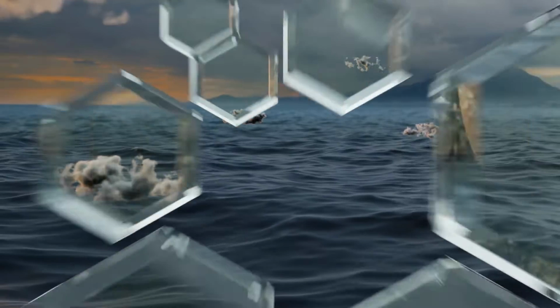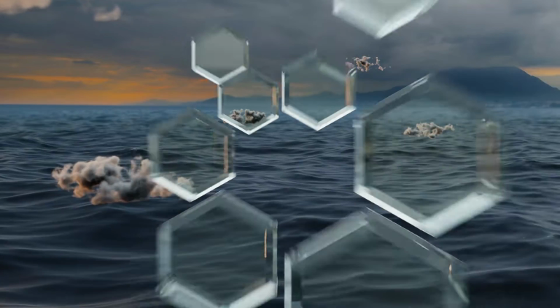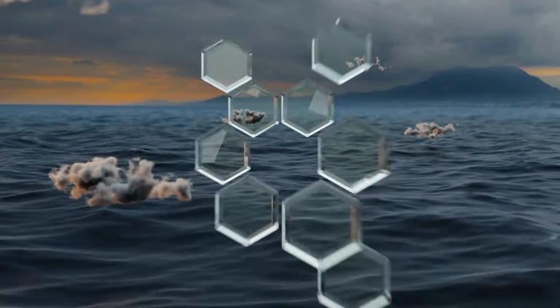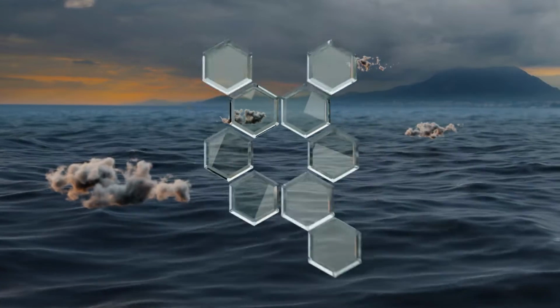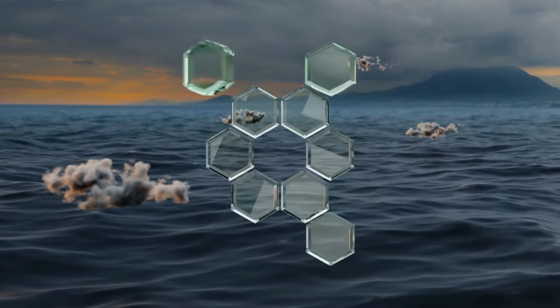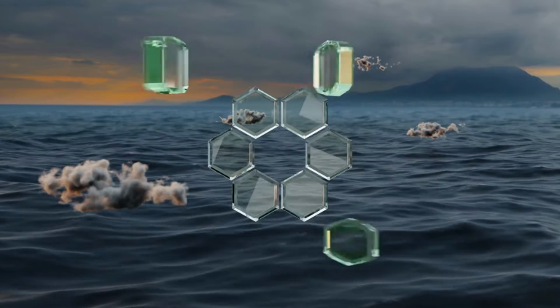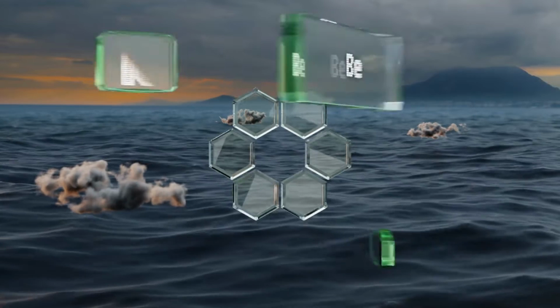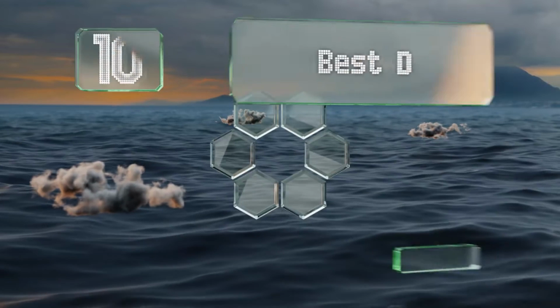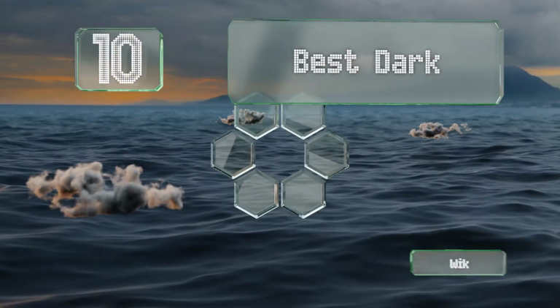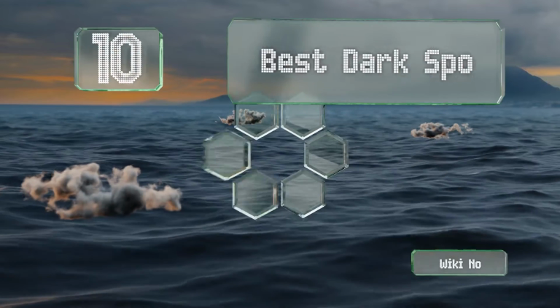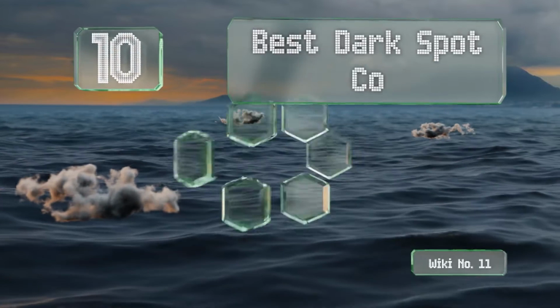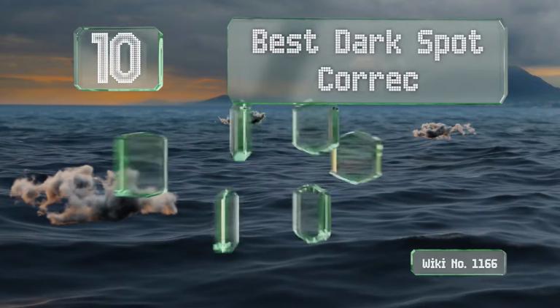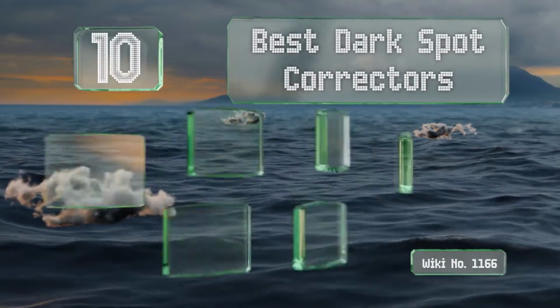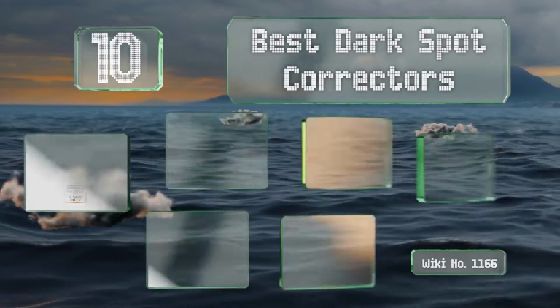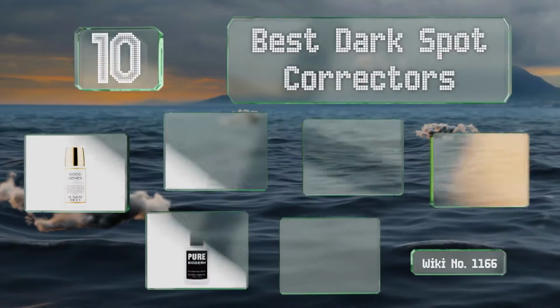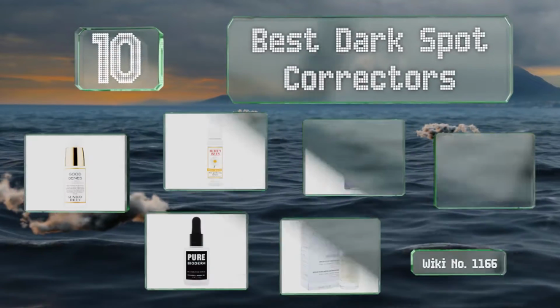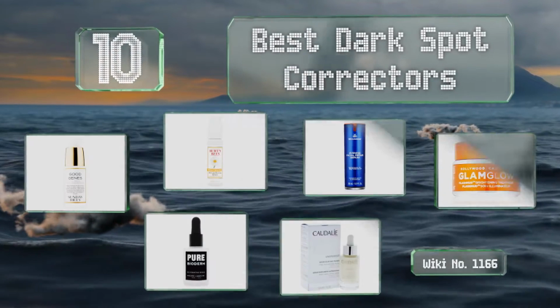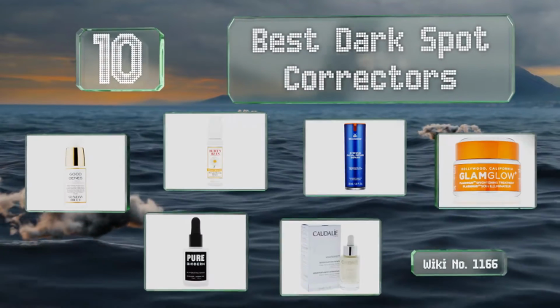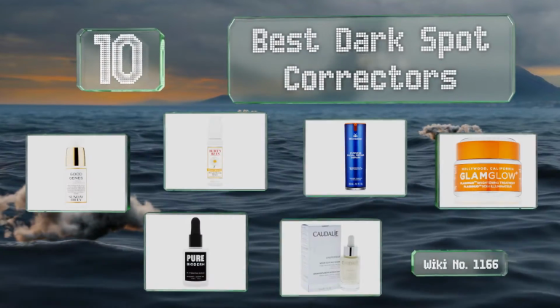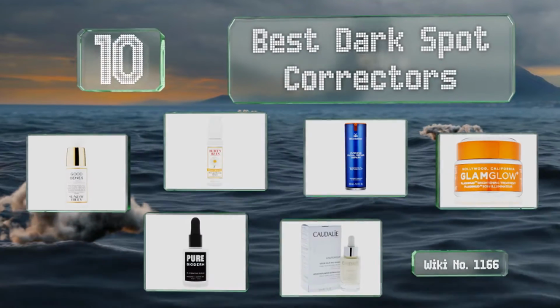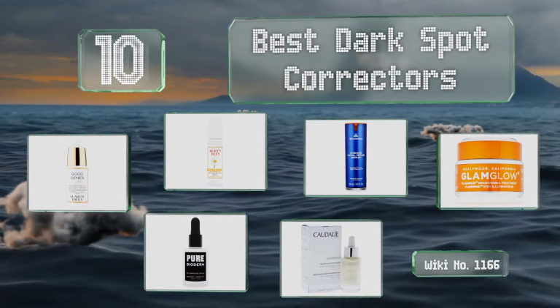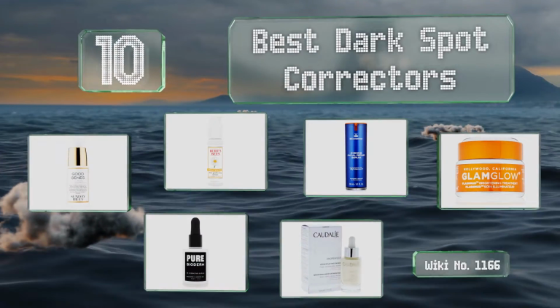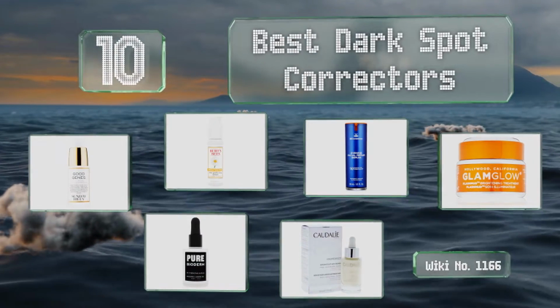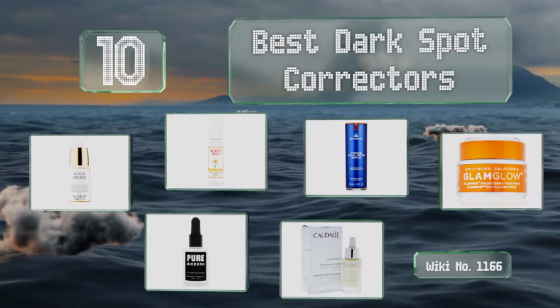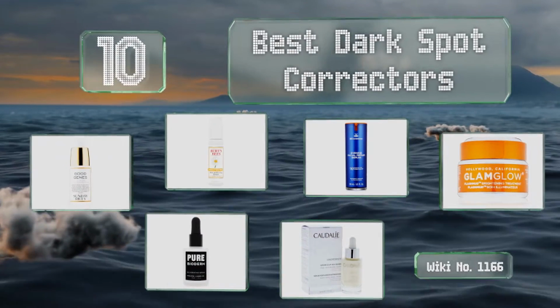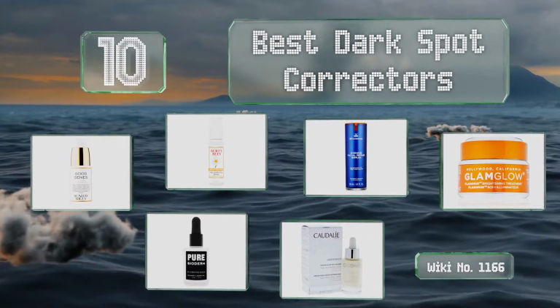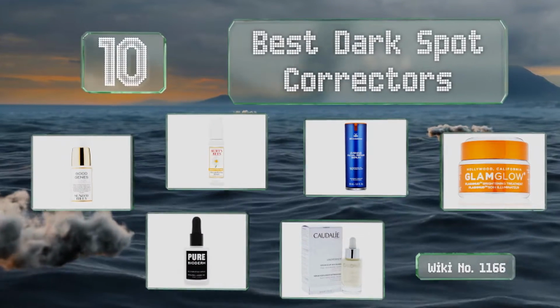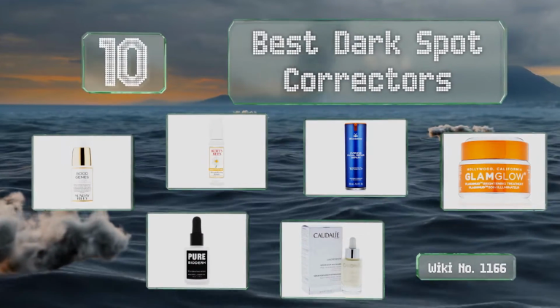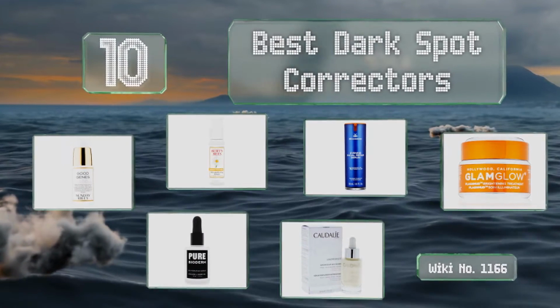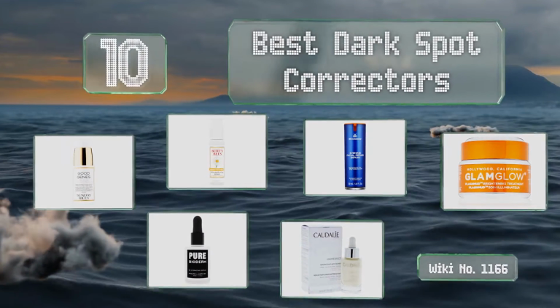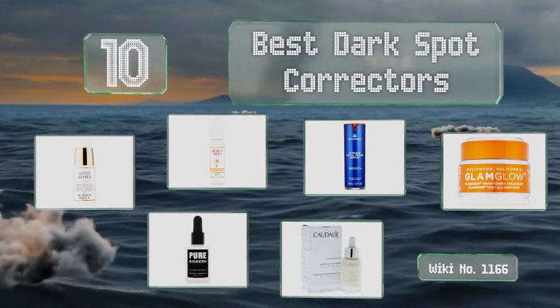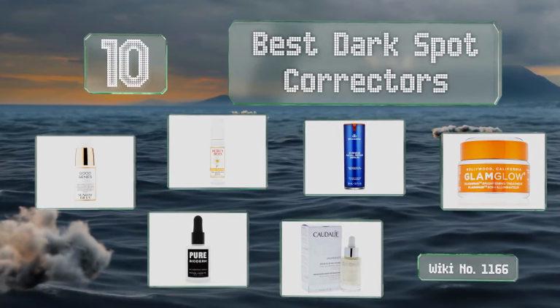EasyVid presents the 10 best dark spot correctors. Let's get started with the list.